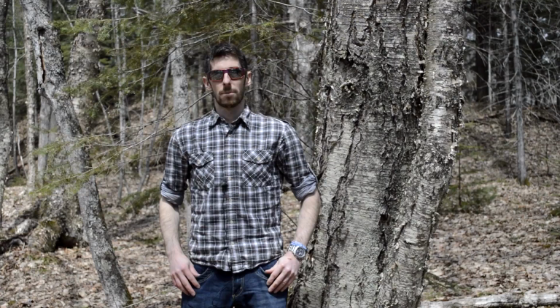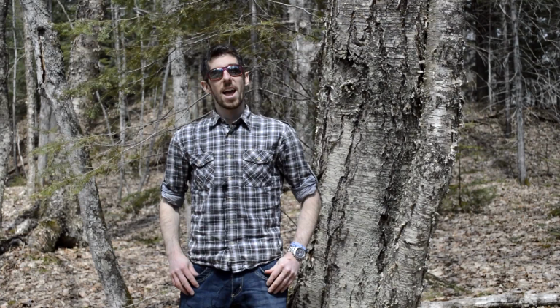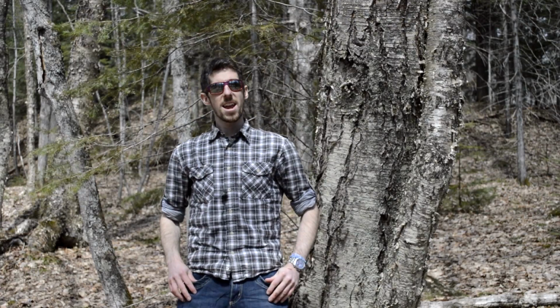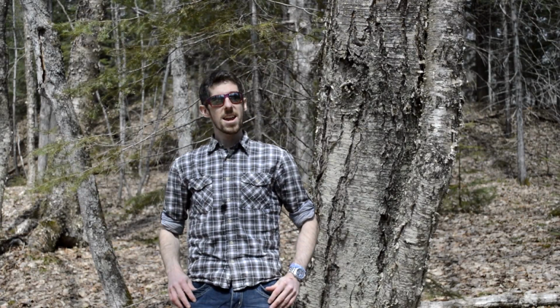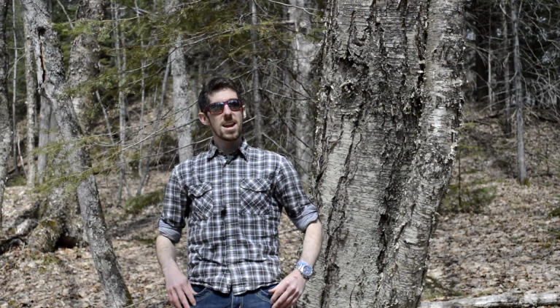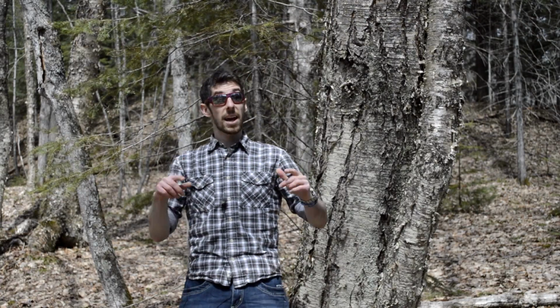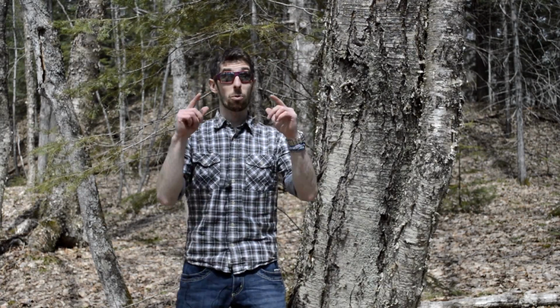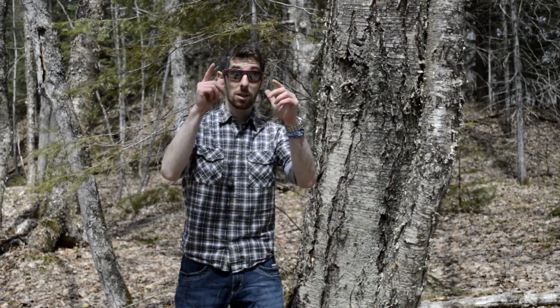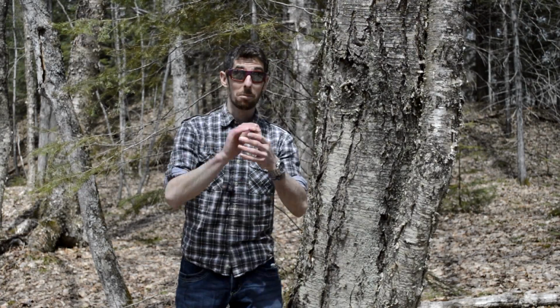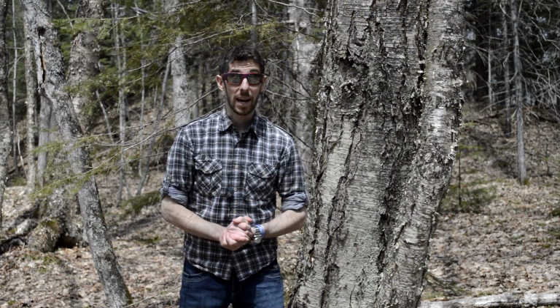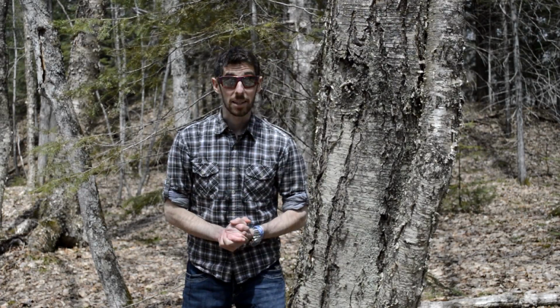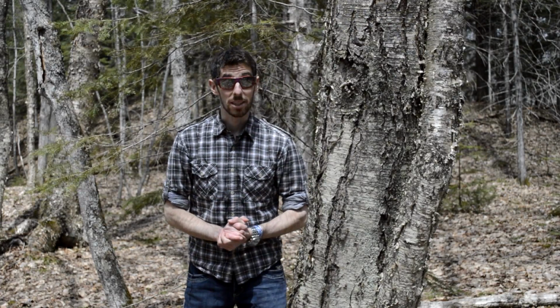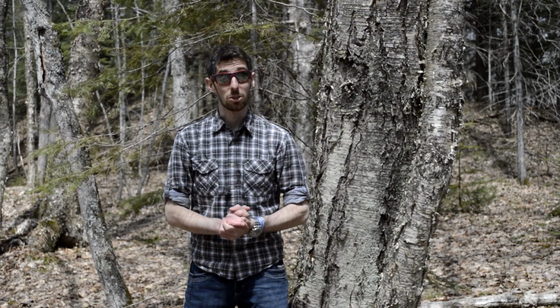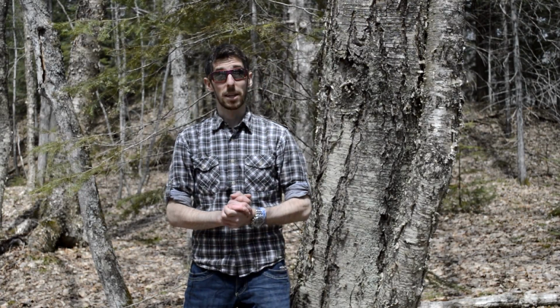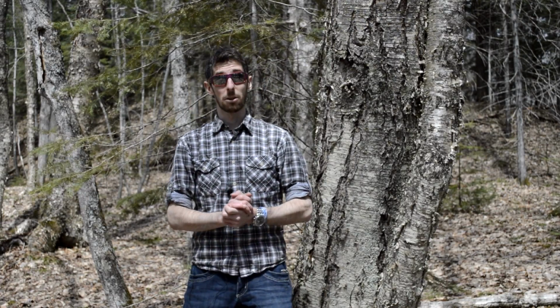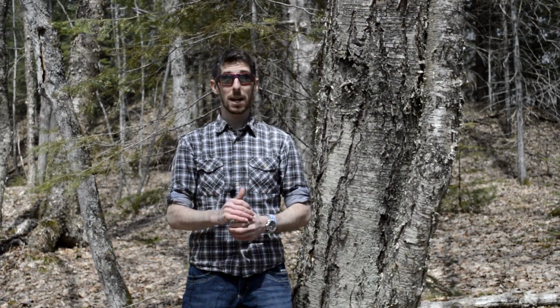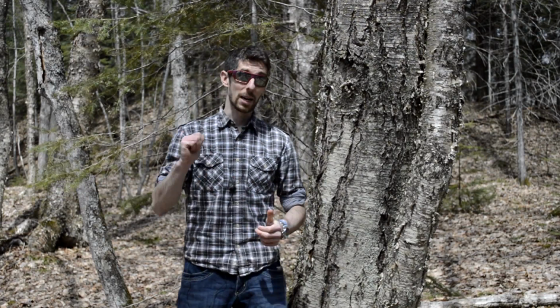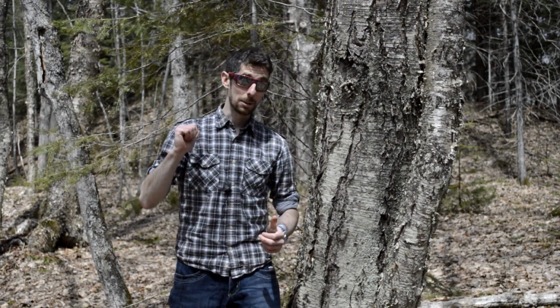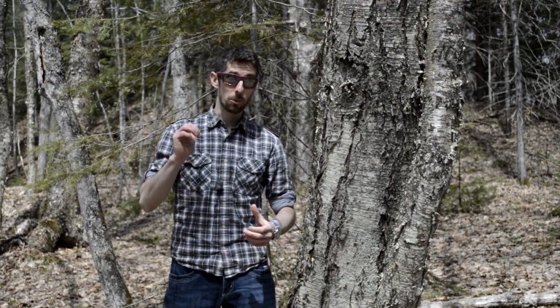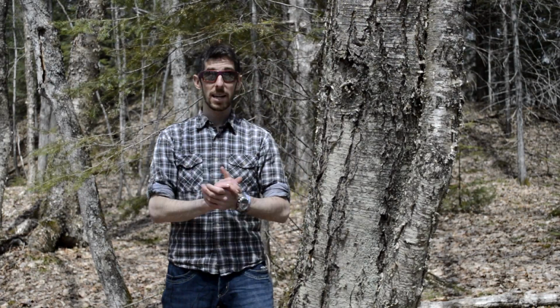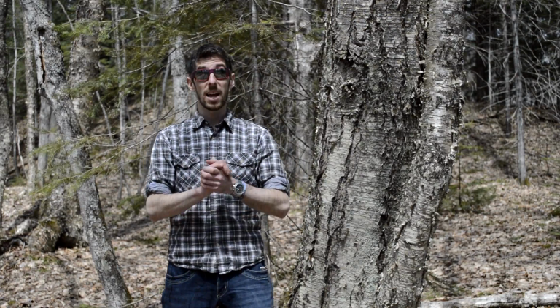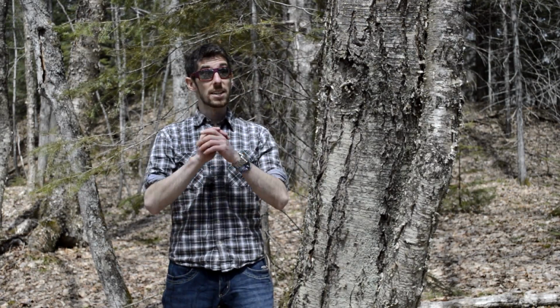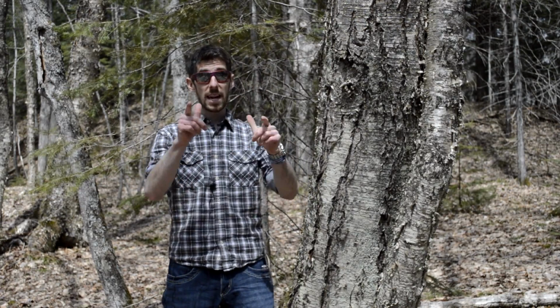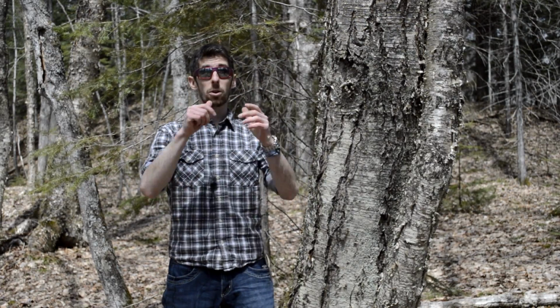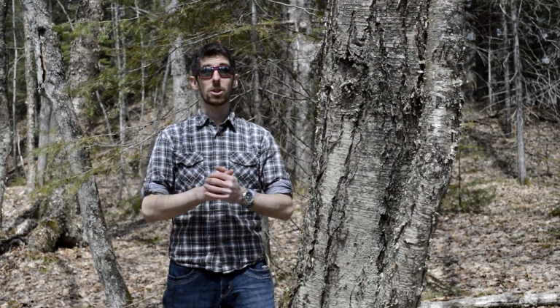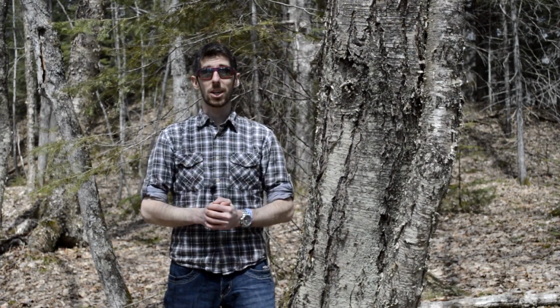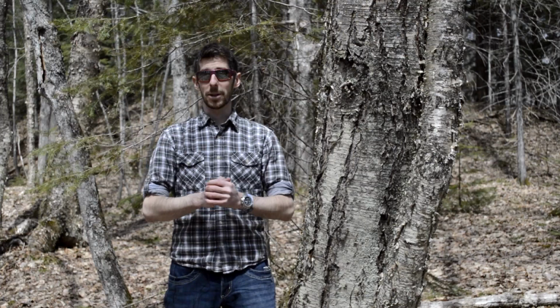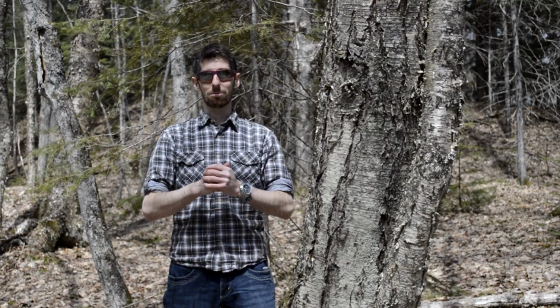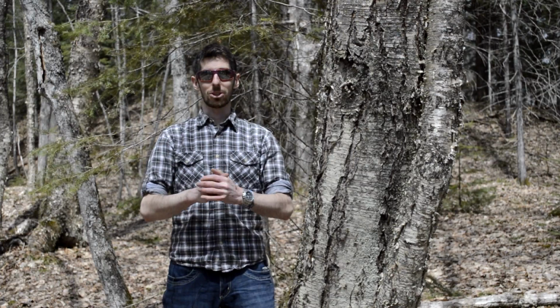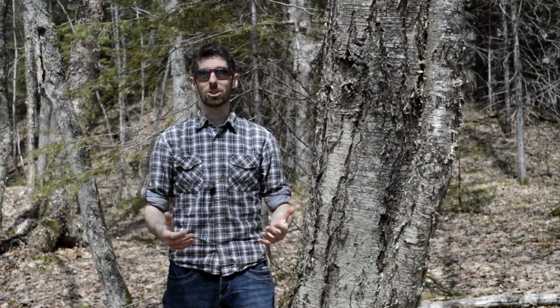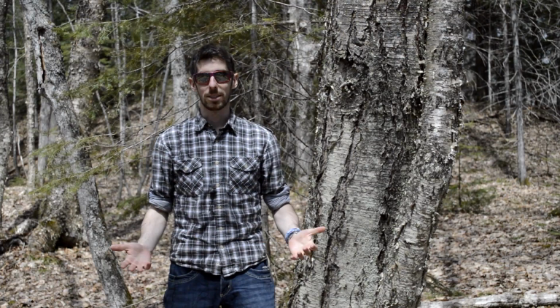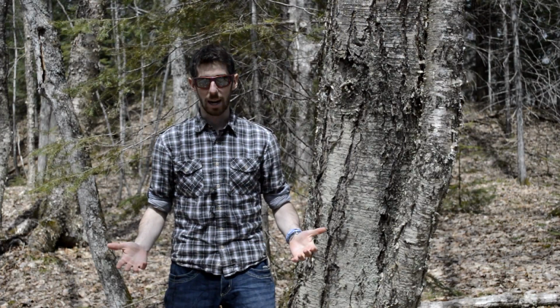Hey, and welcome back. This is Wrecking It Right. My name's Ryan. Today we're going to talk about stuff.